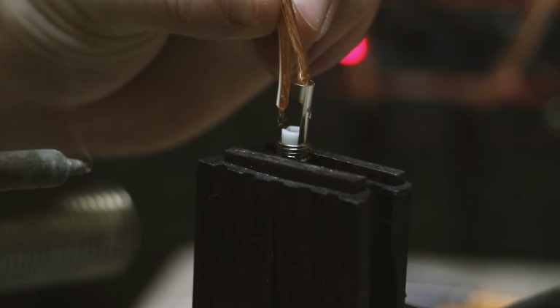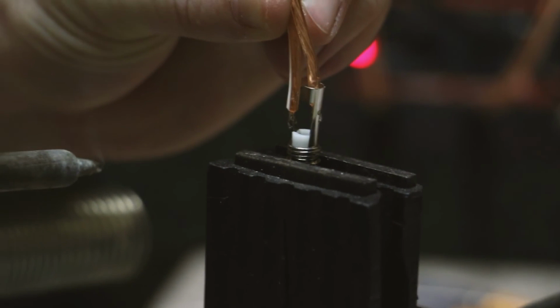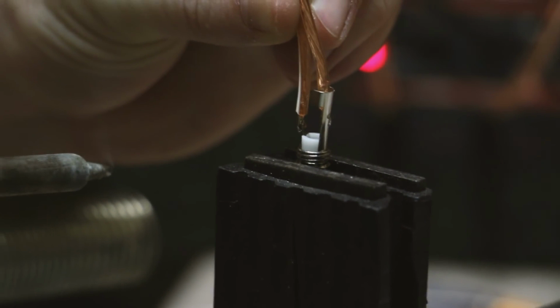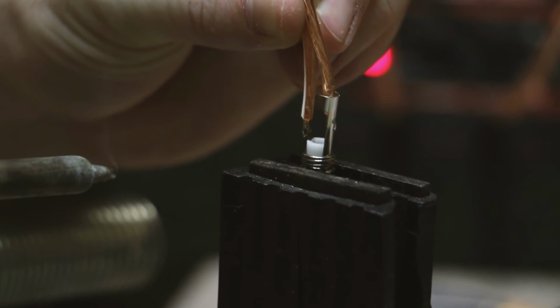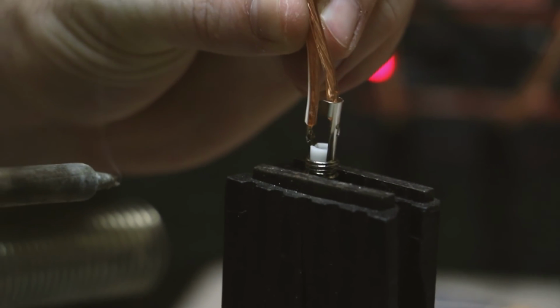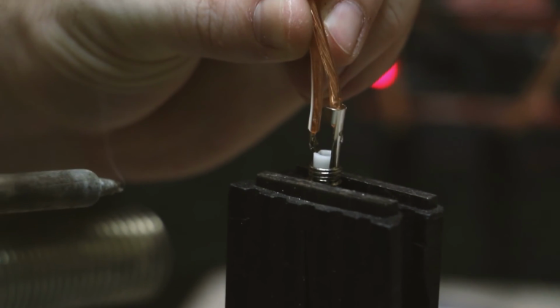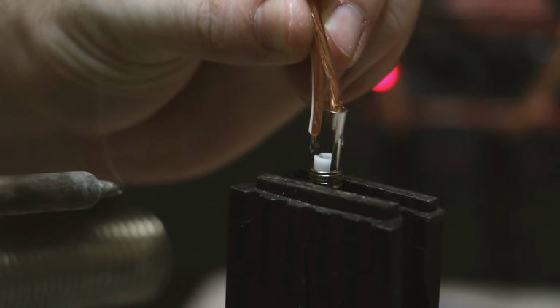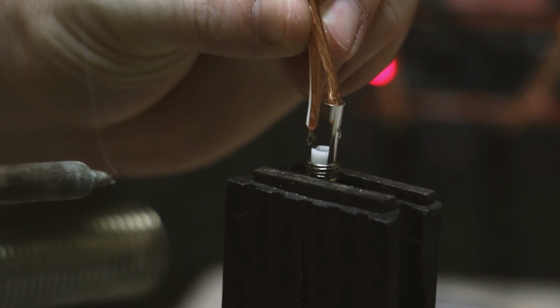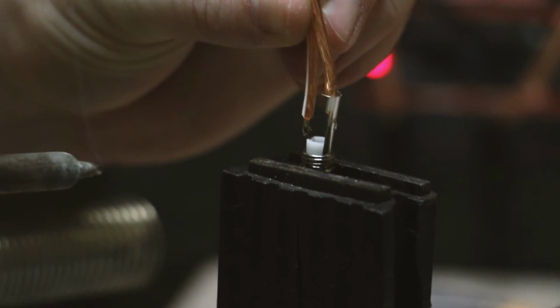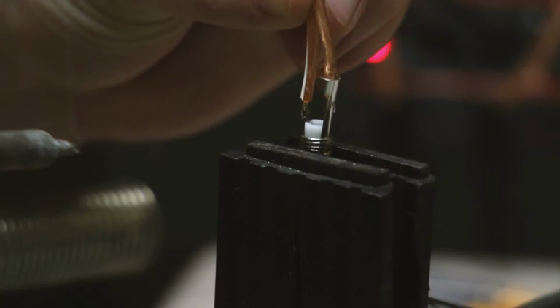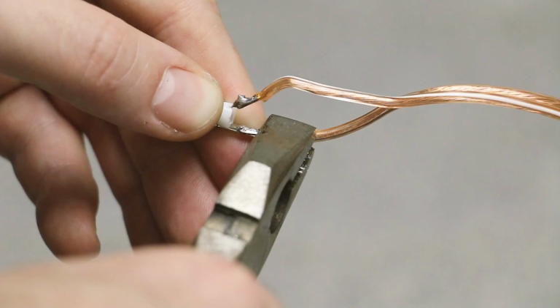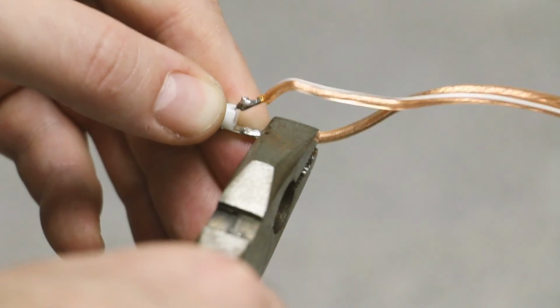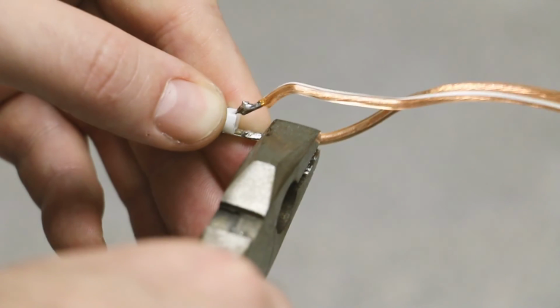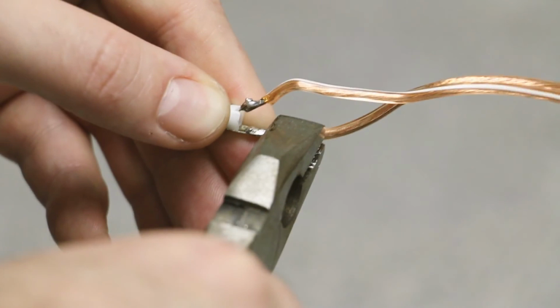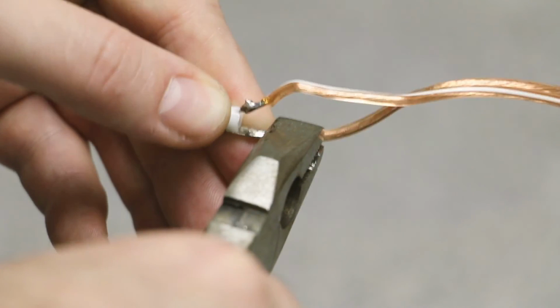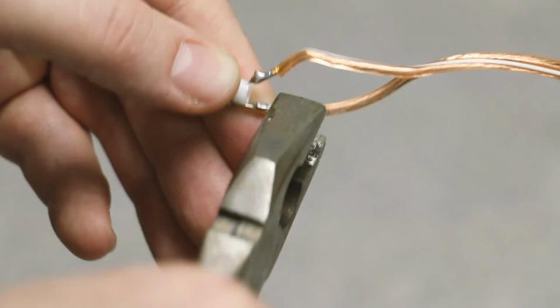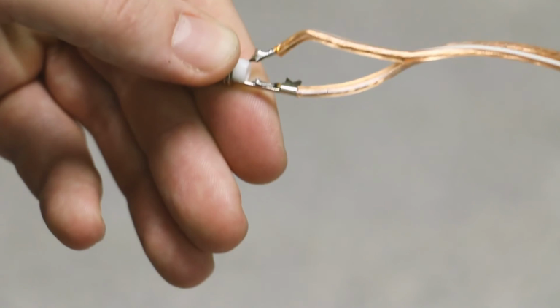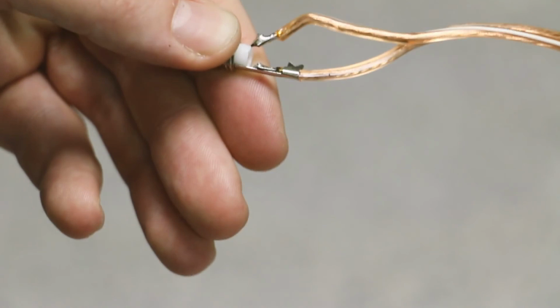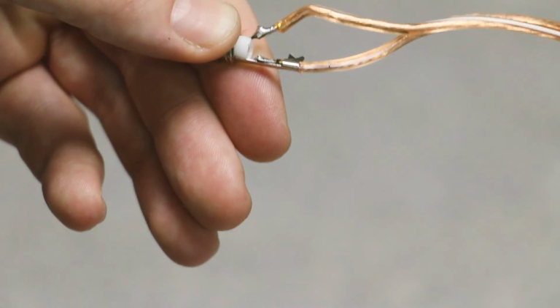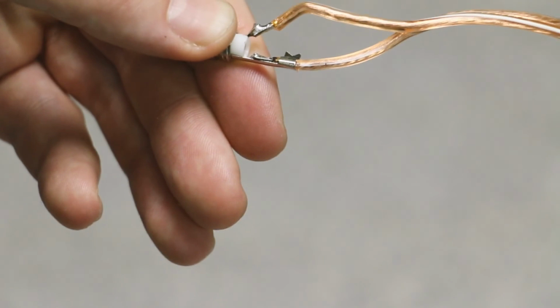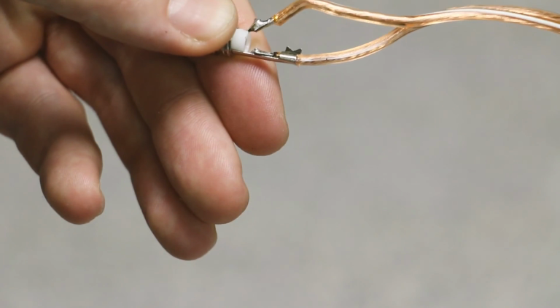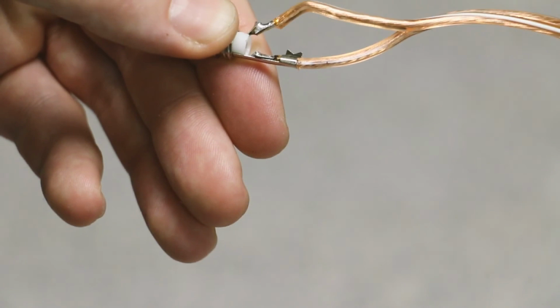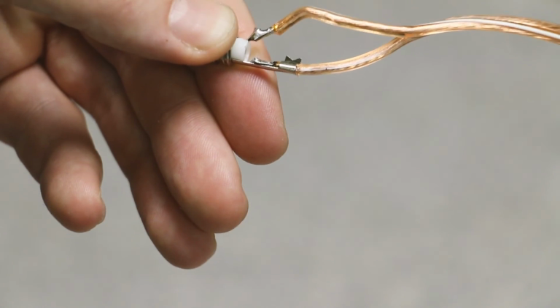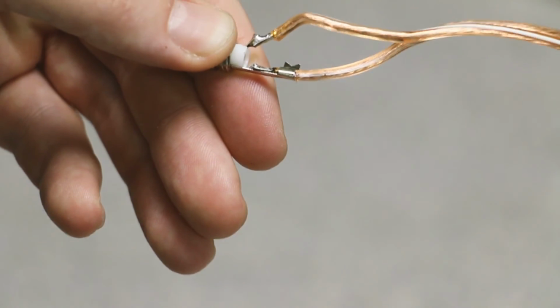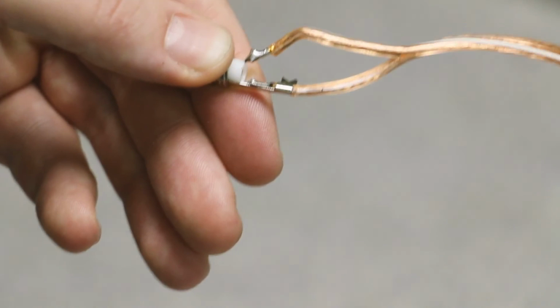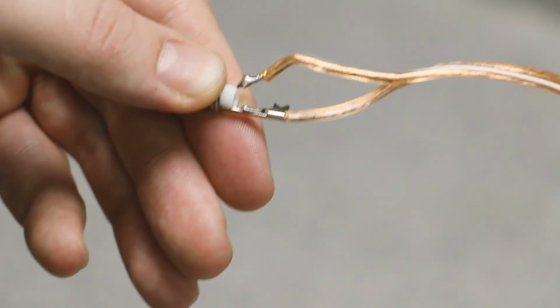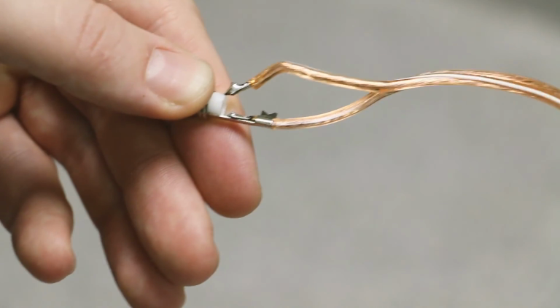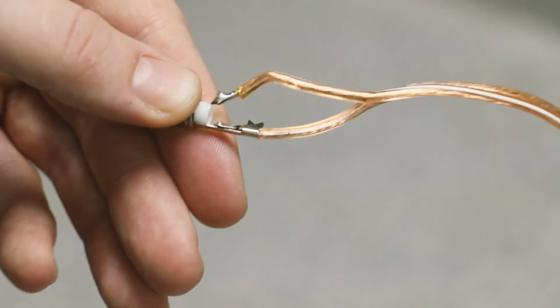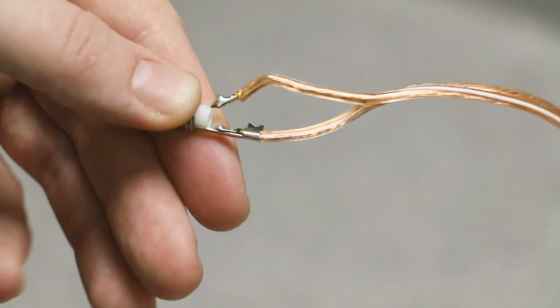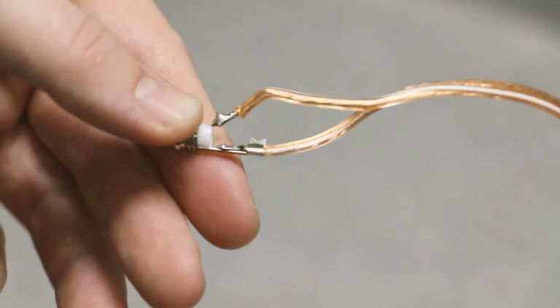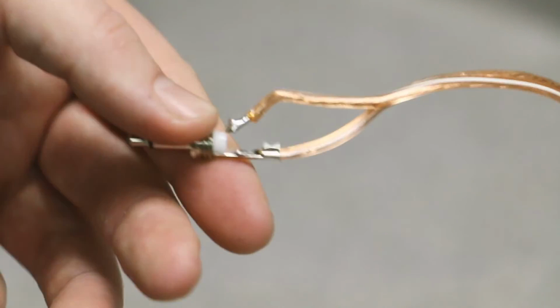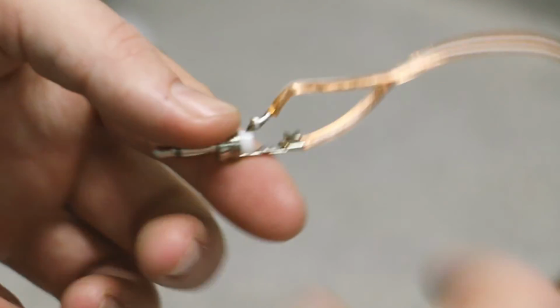Once soldered, crimp down the connection on top of the wire for extra durability.